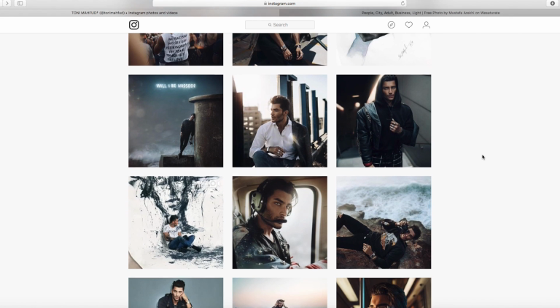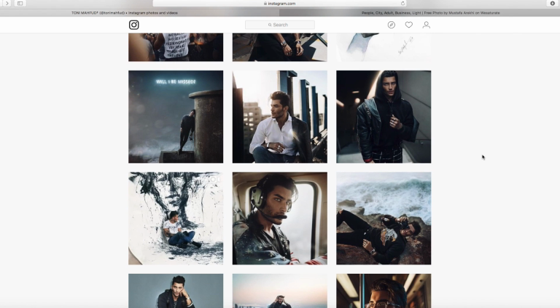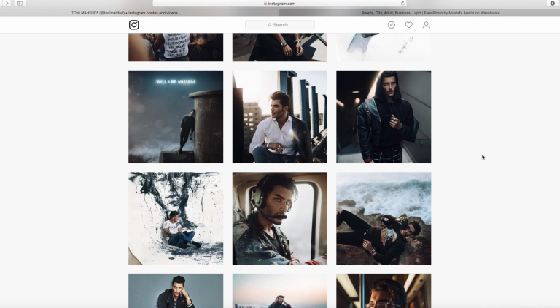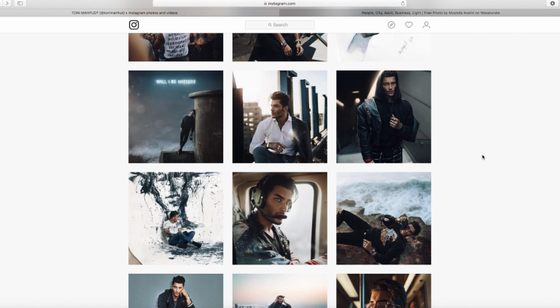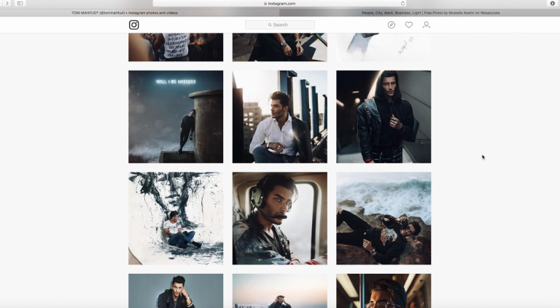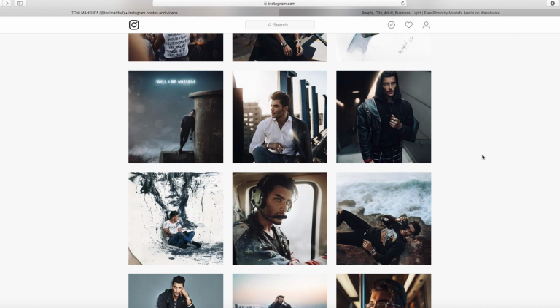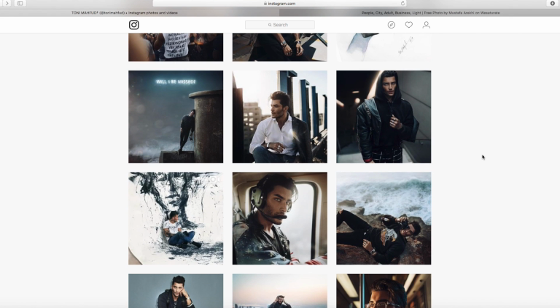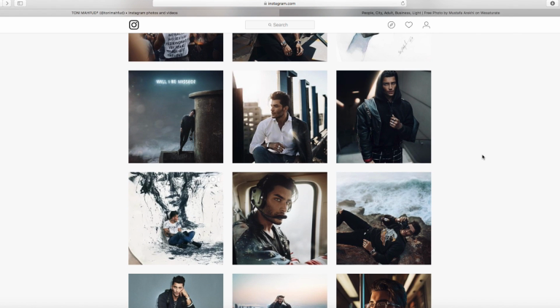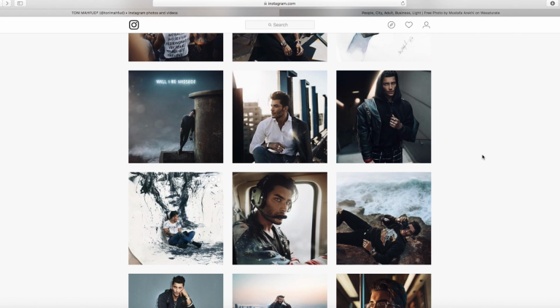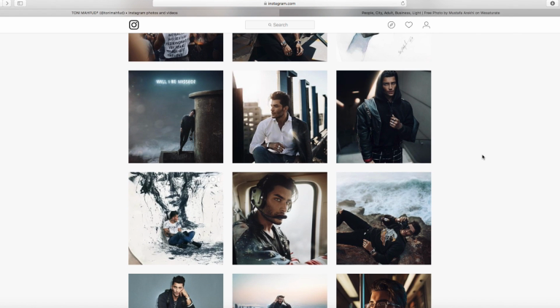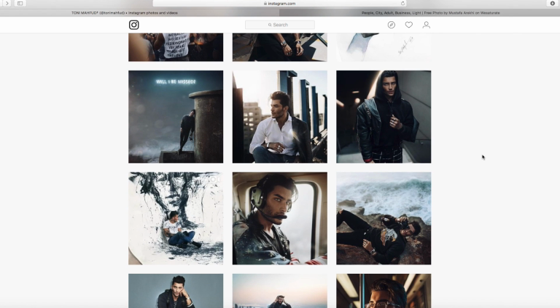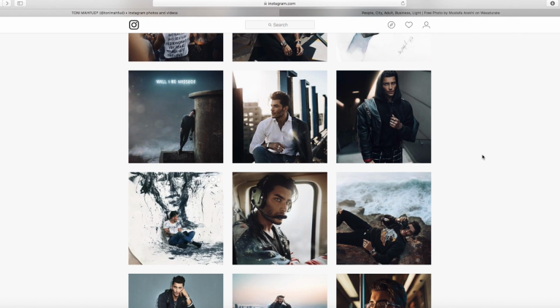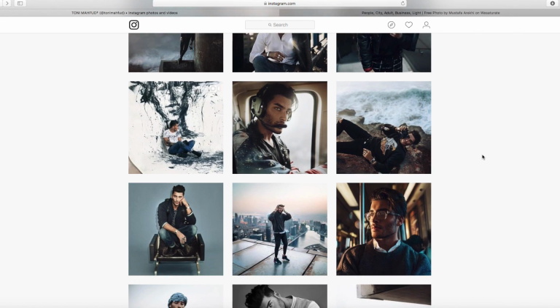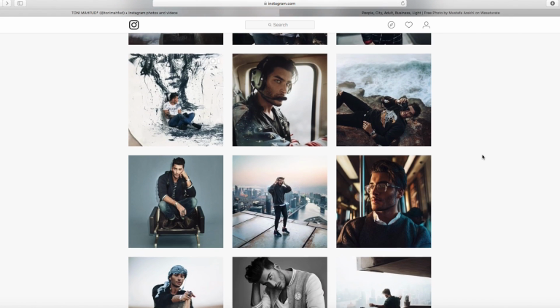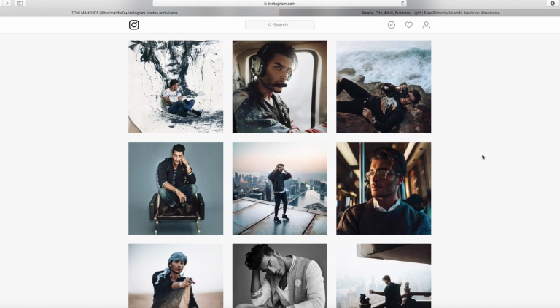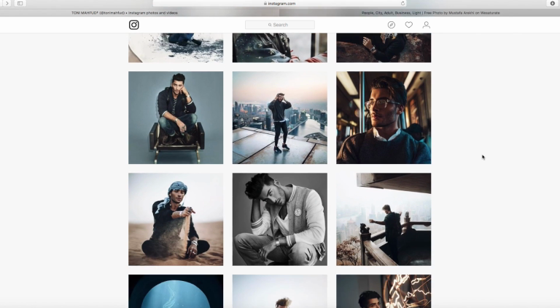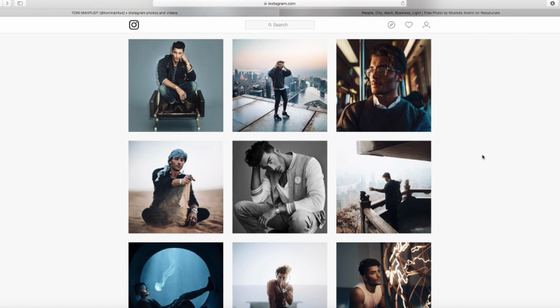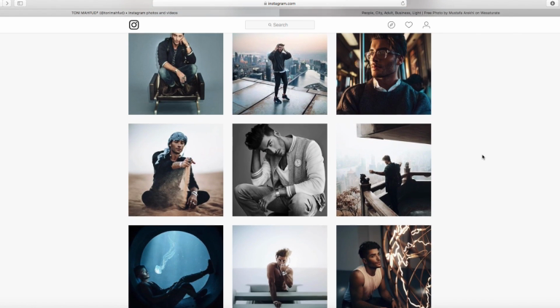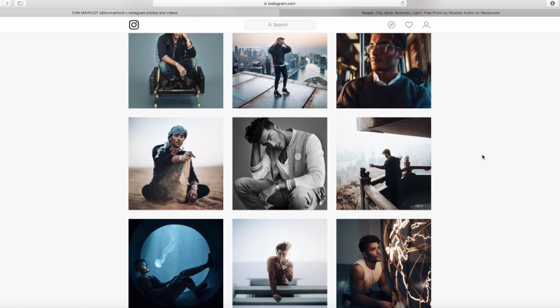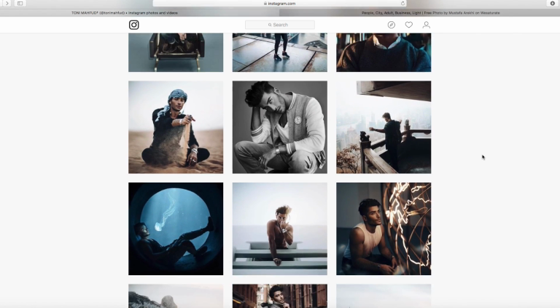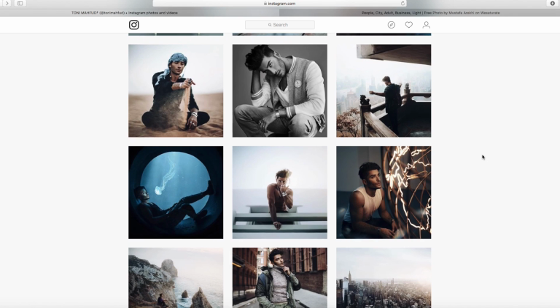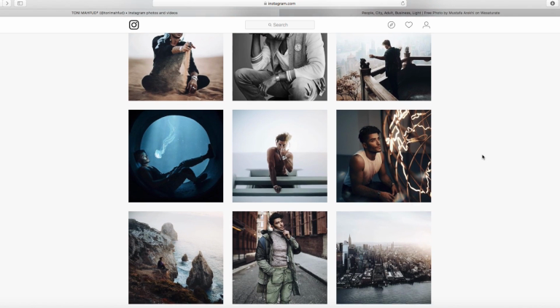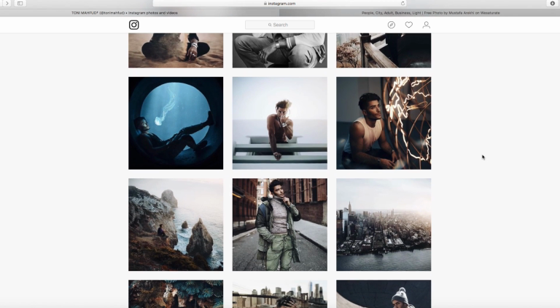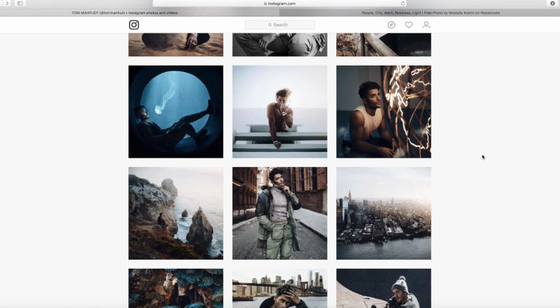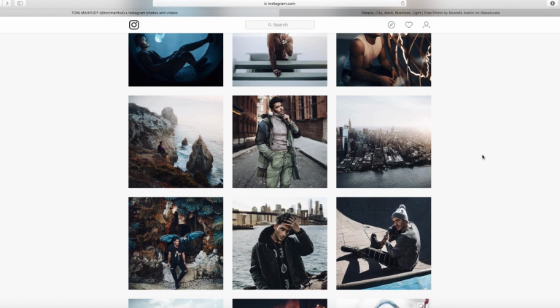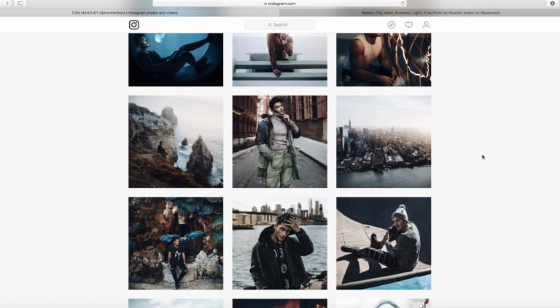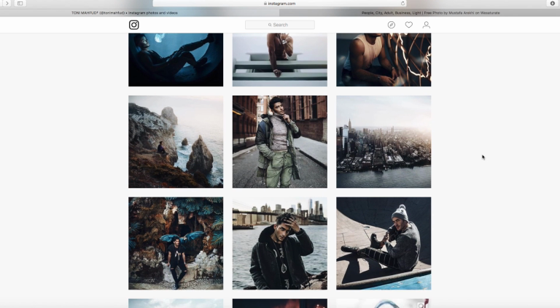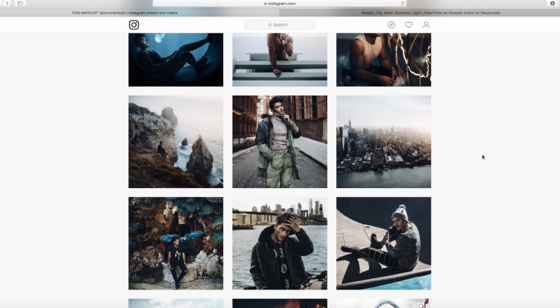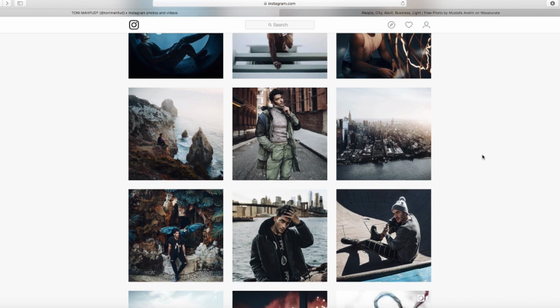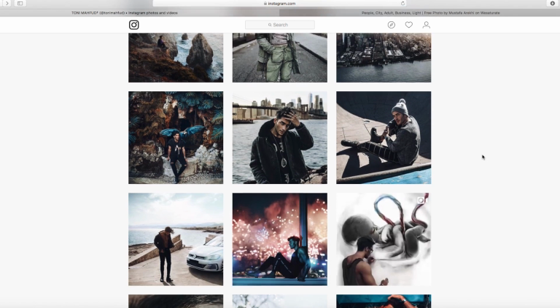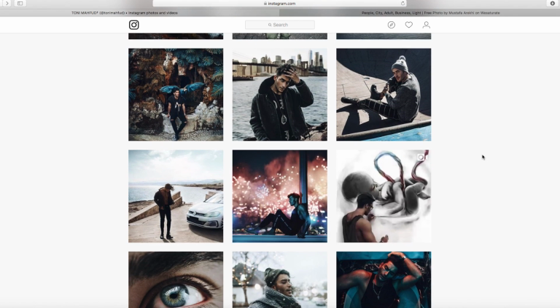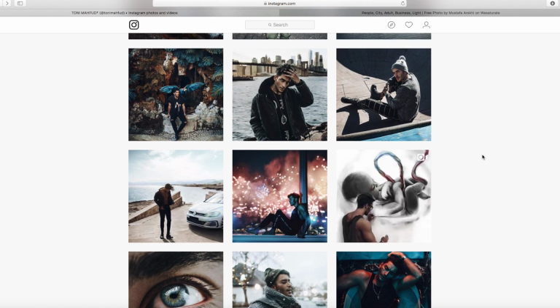I've already done a video on how to edit like him on Lightroom for one photo, but now I'm going to do a video on how to edit like him on Photoshop.